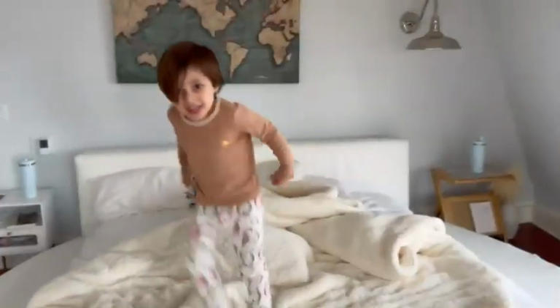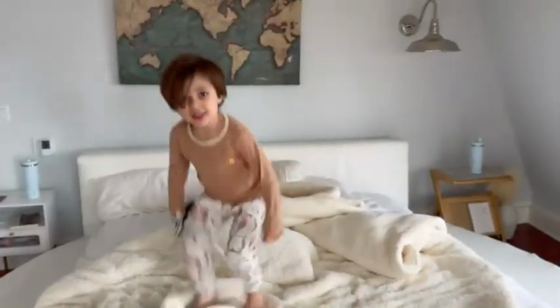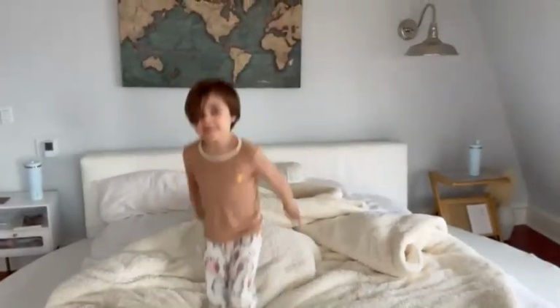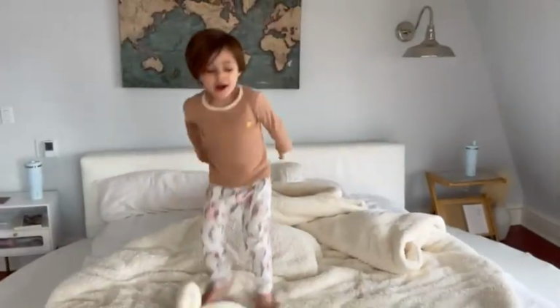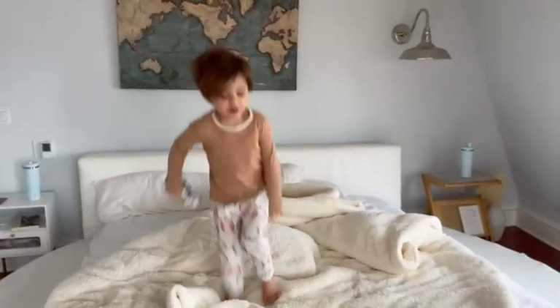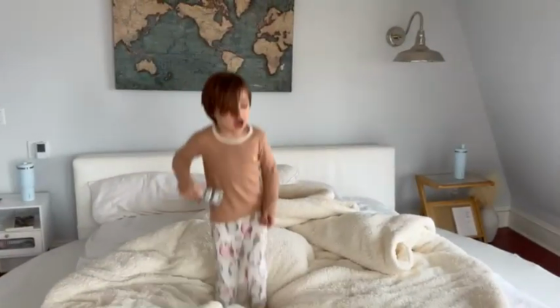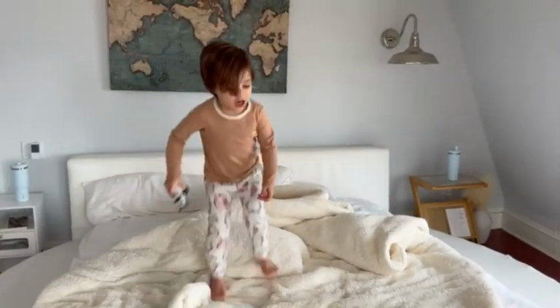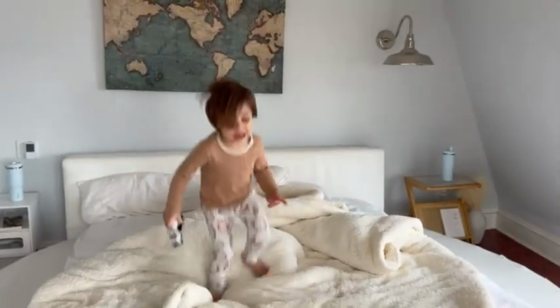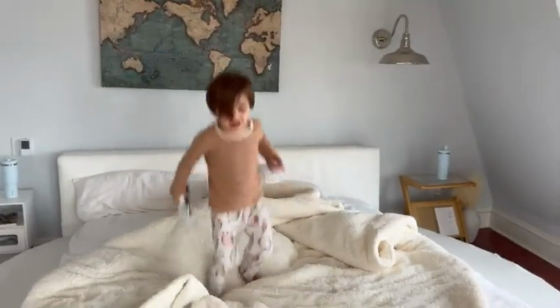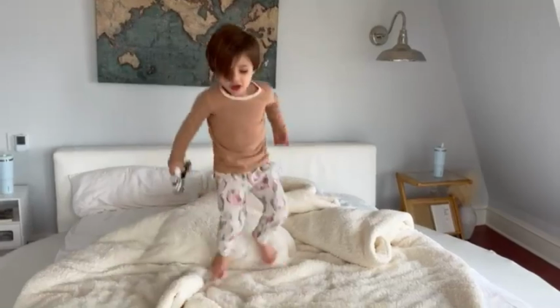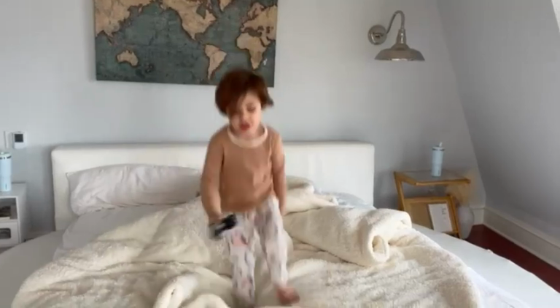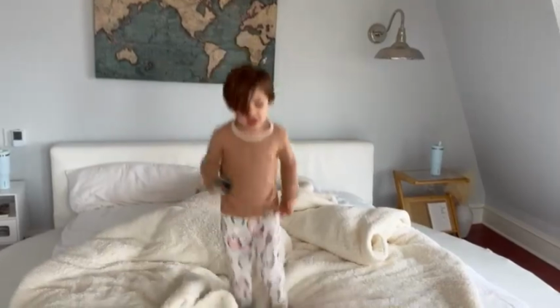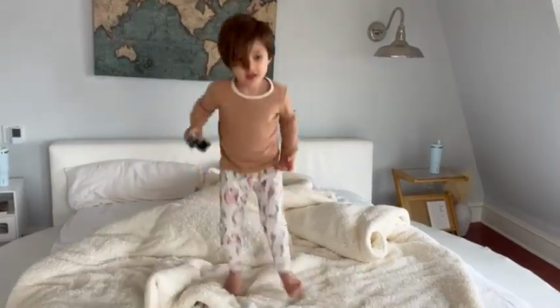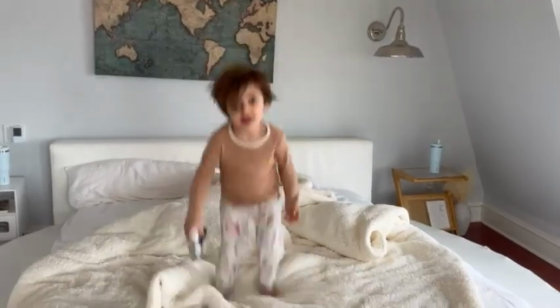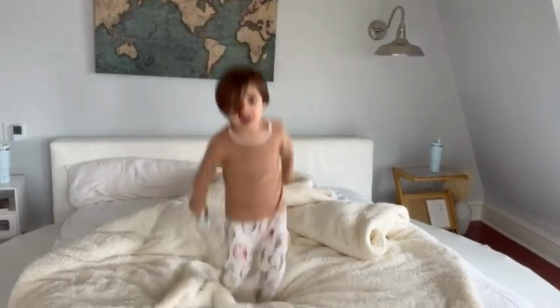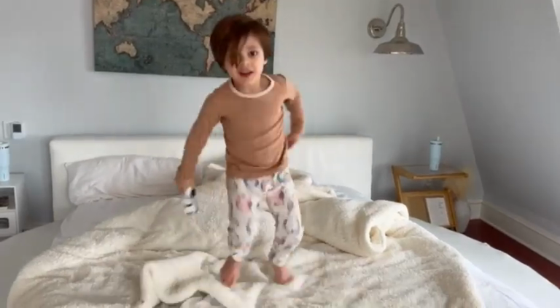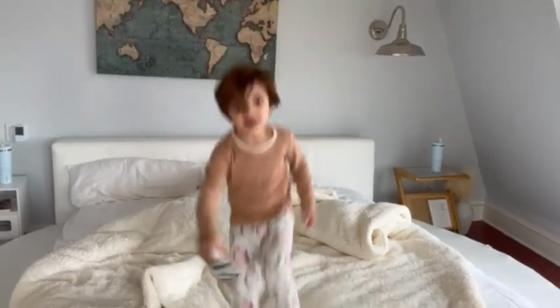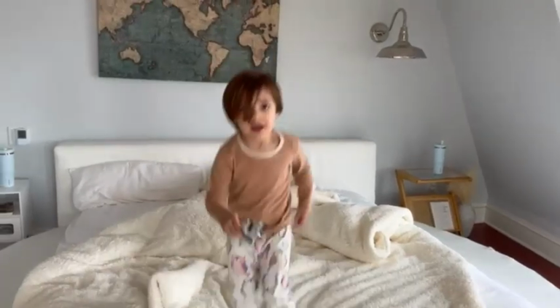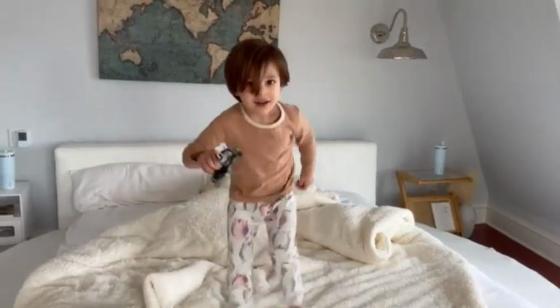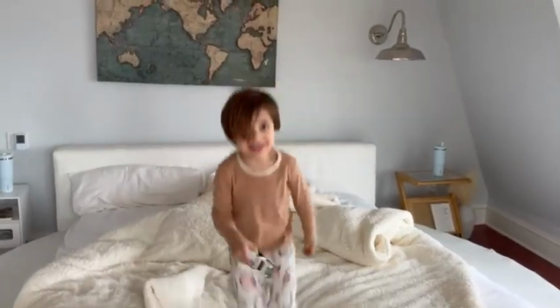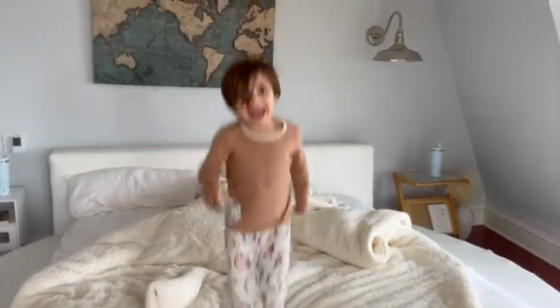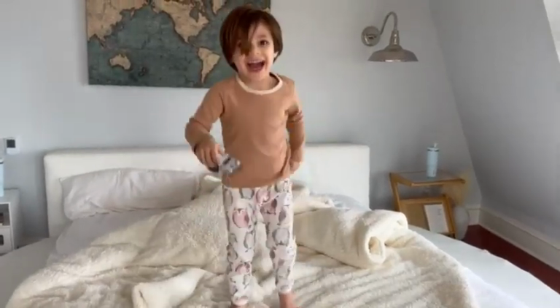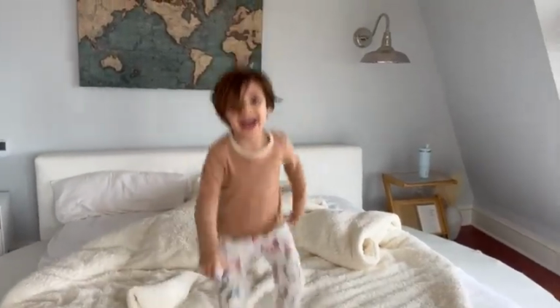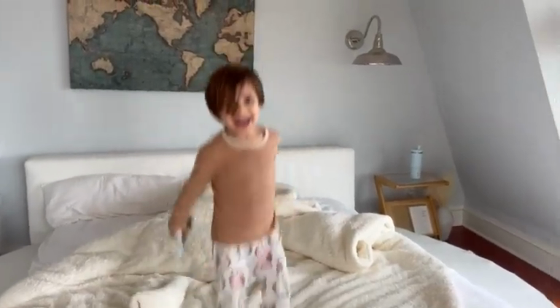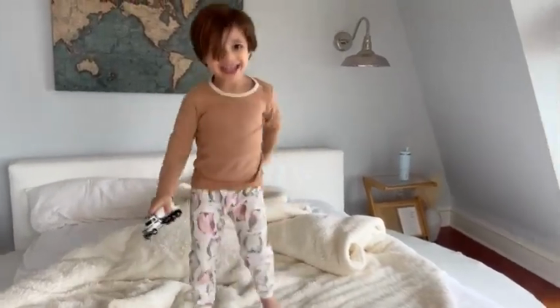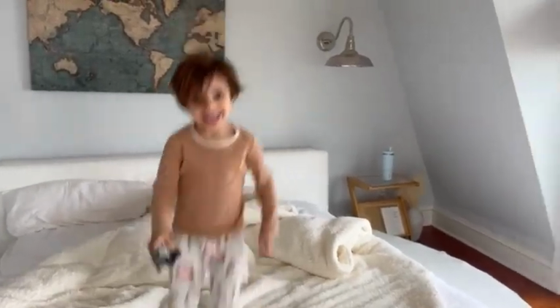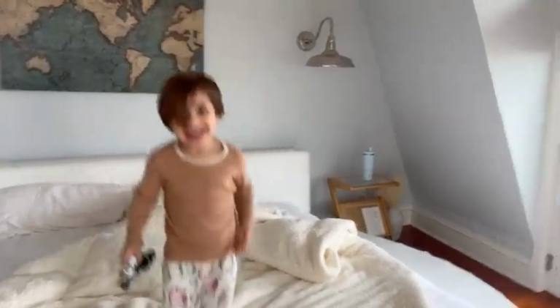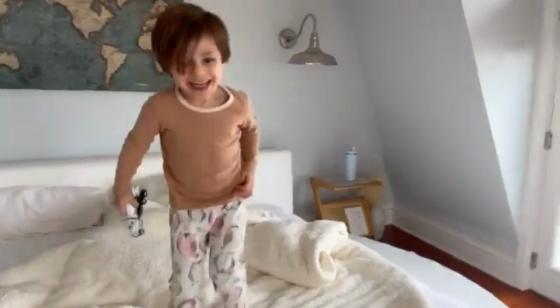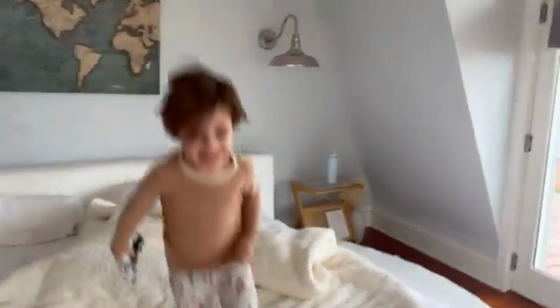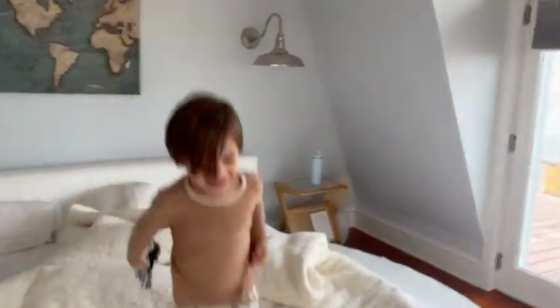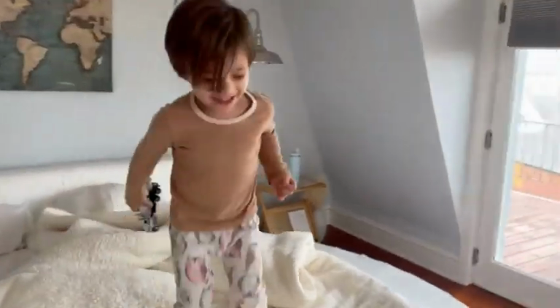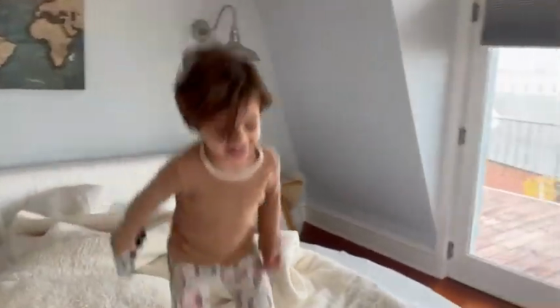Come on guys! Hey, wait a minute, should we be jumping on the bed? Yeah. Let's go!